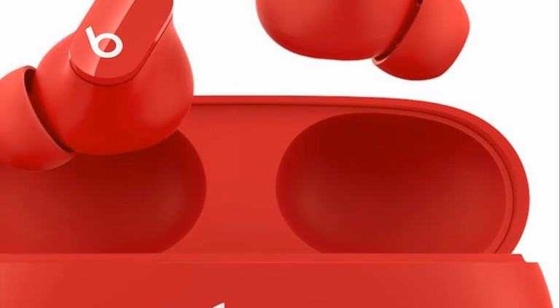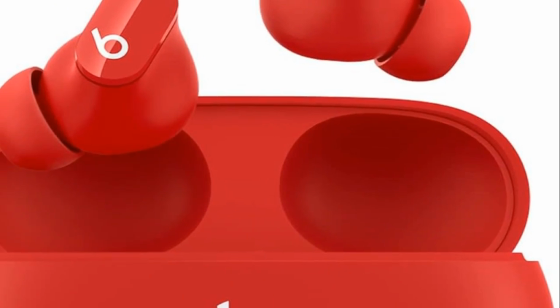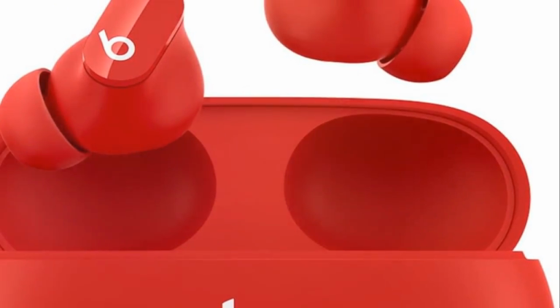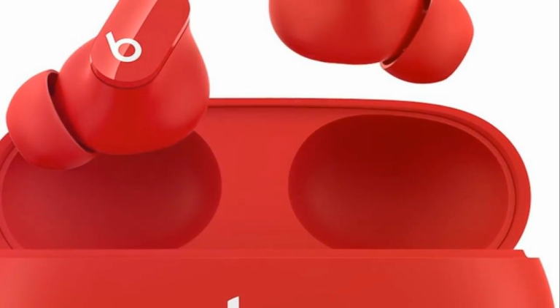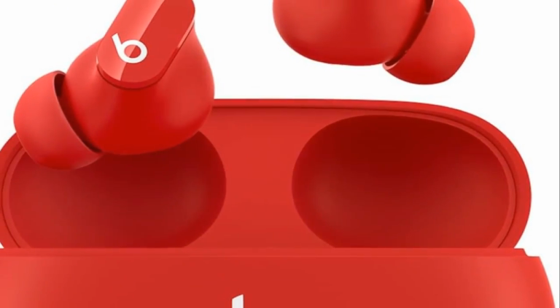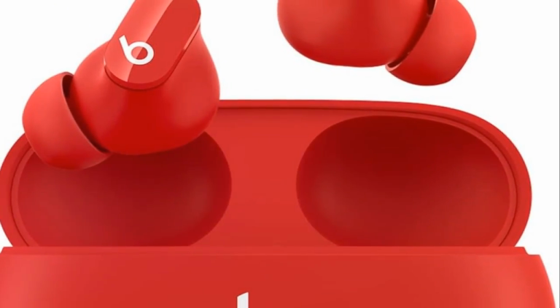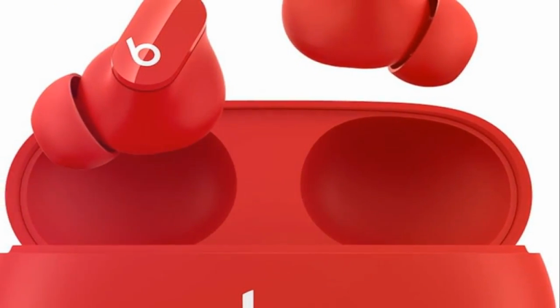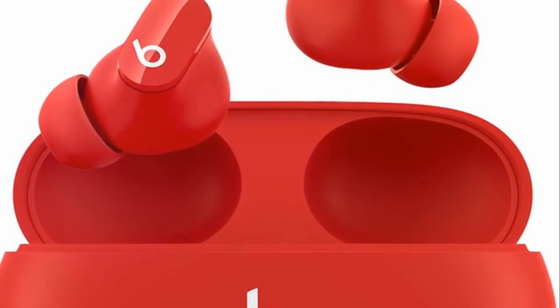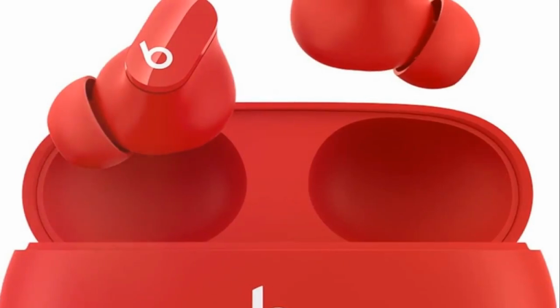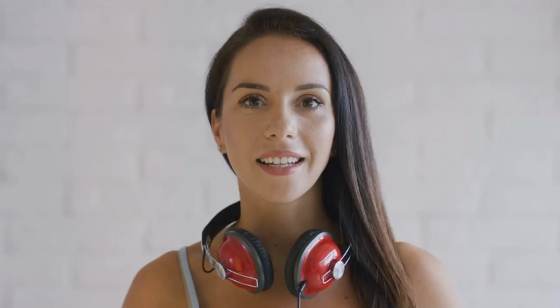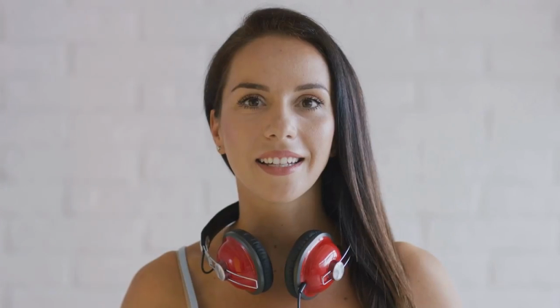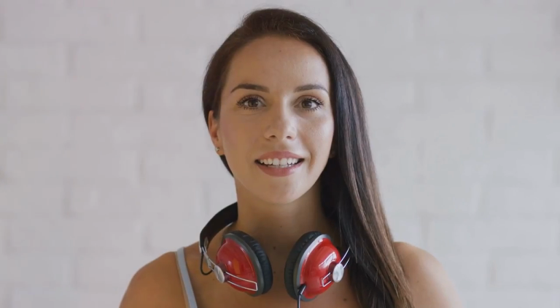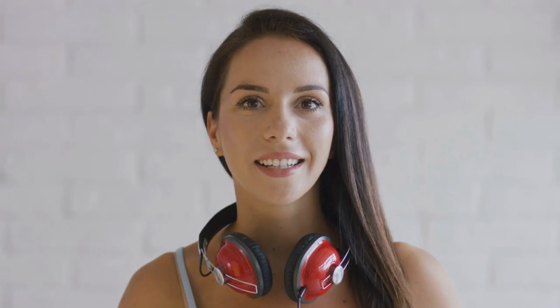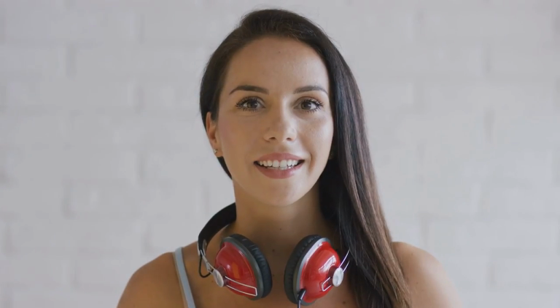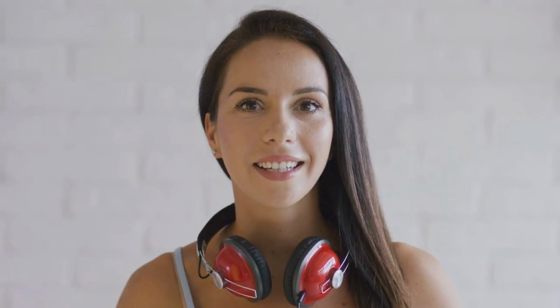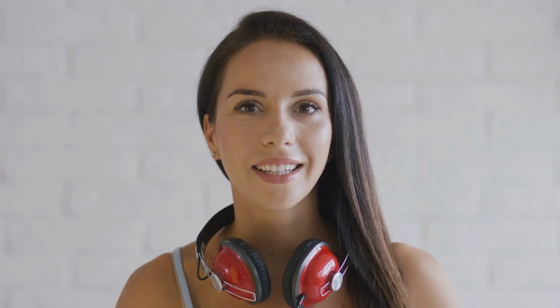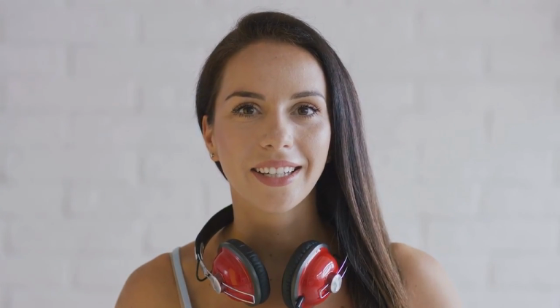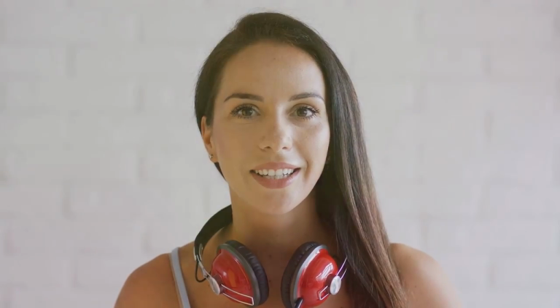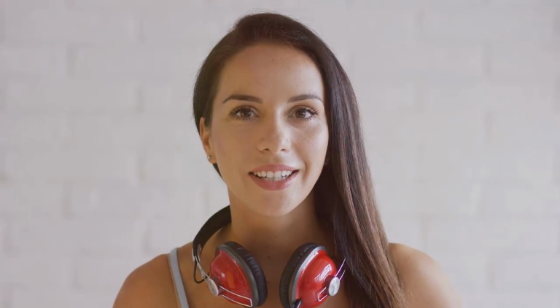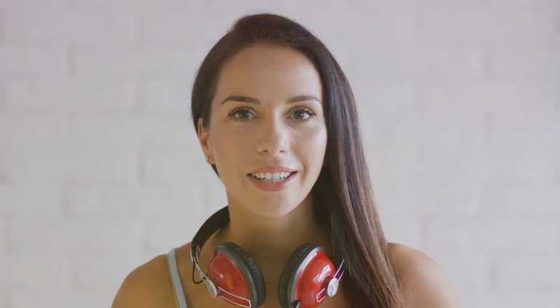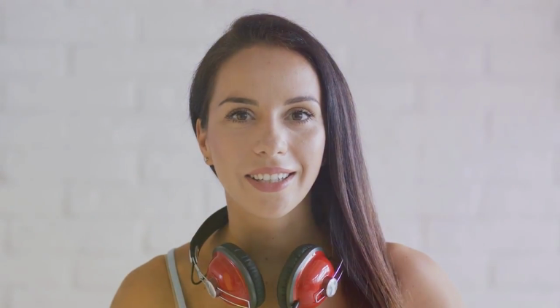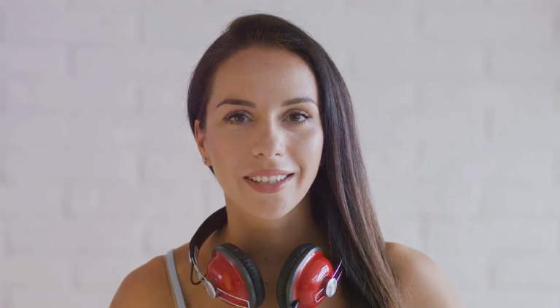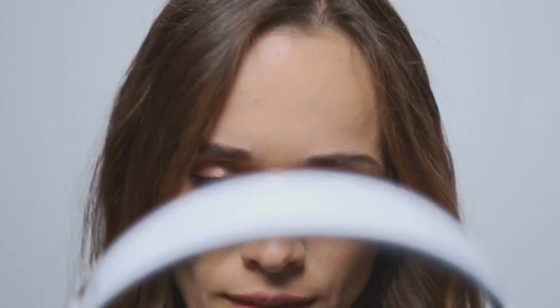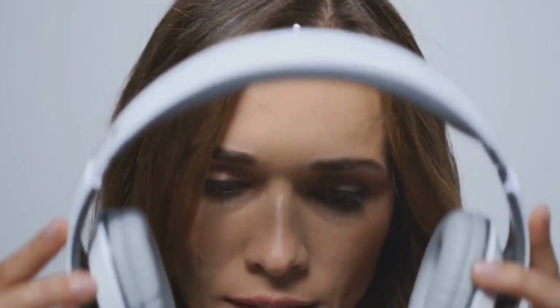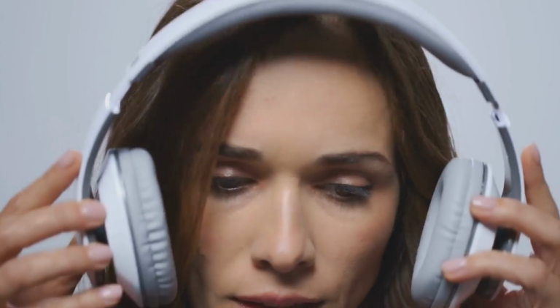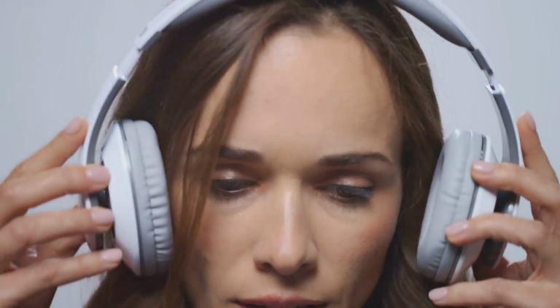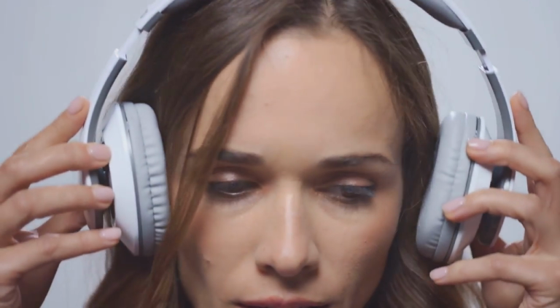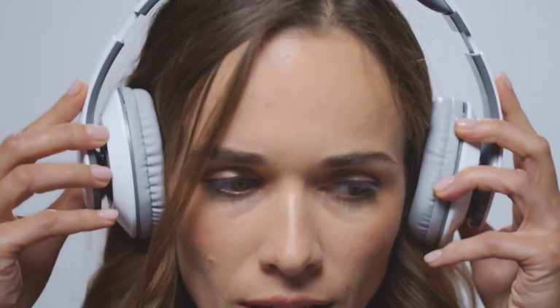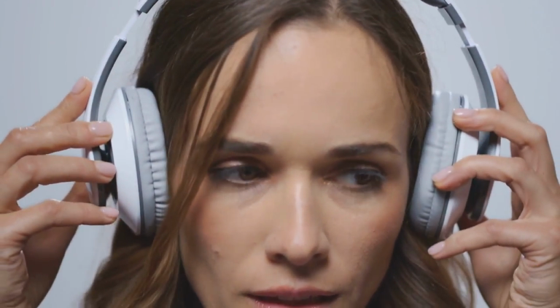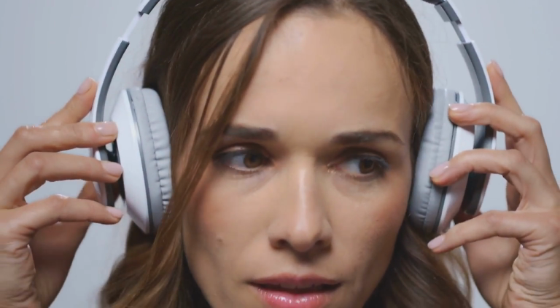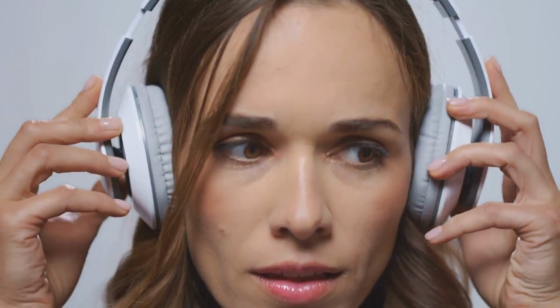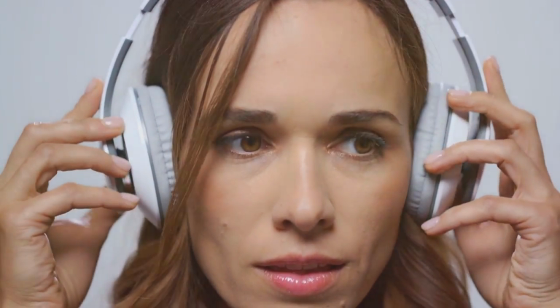Compatible with both Apple and Android devices. Elevate your audio experience with Beats Studio Buds, where style meets performance.